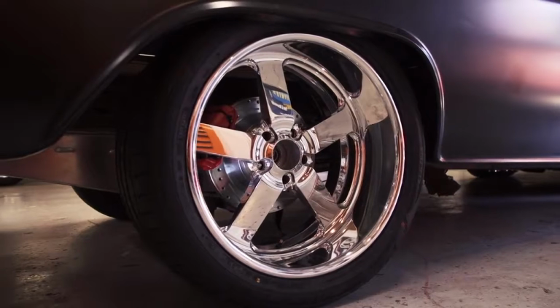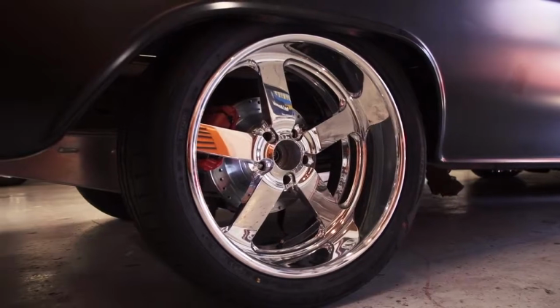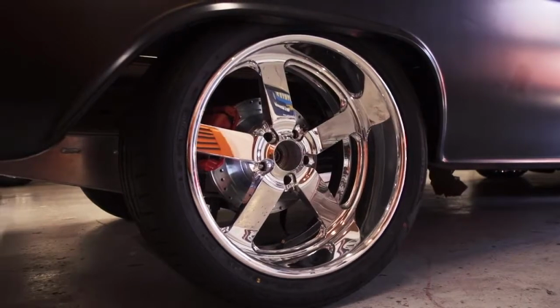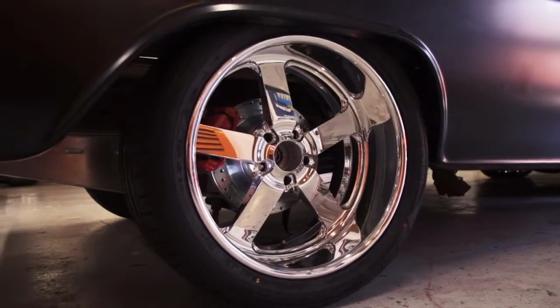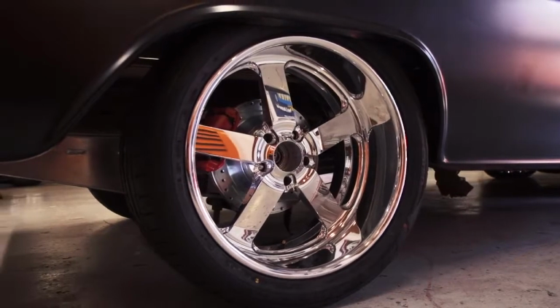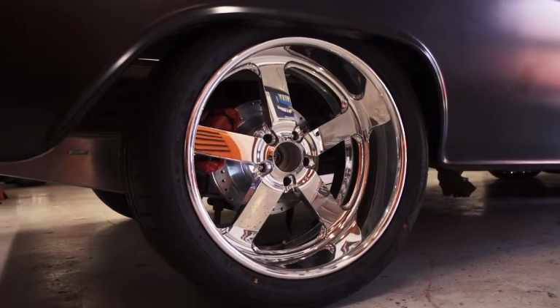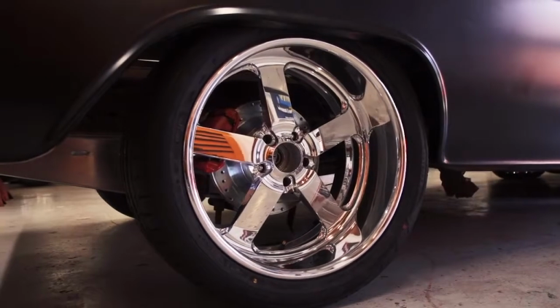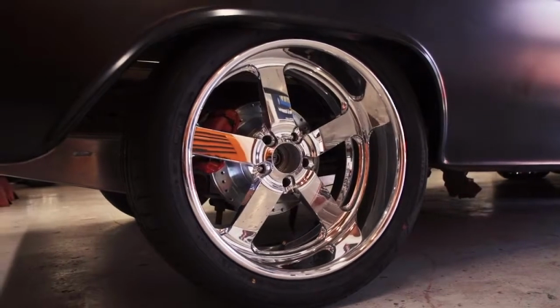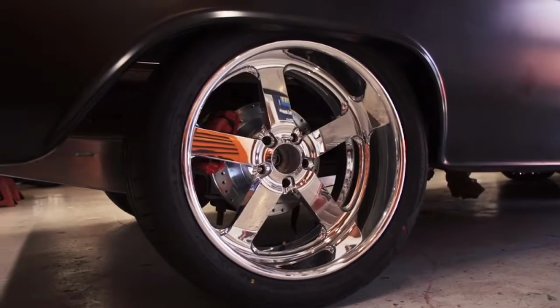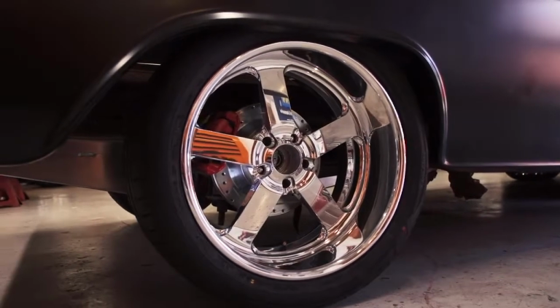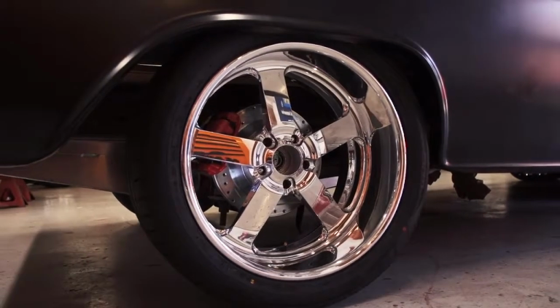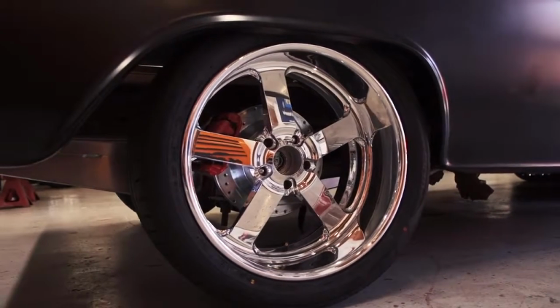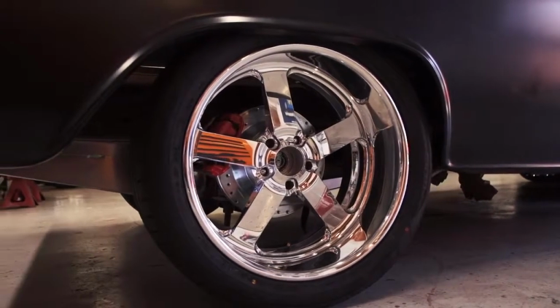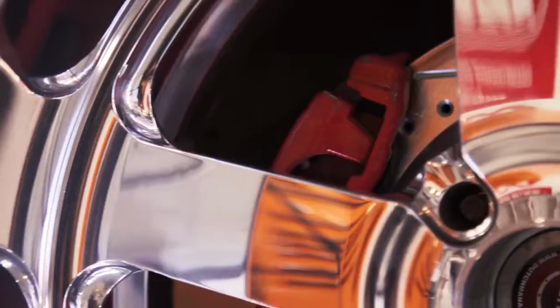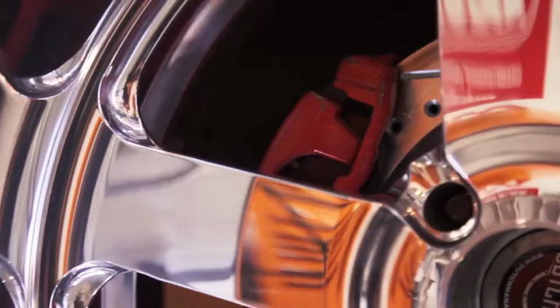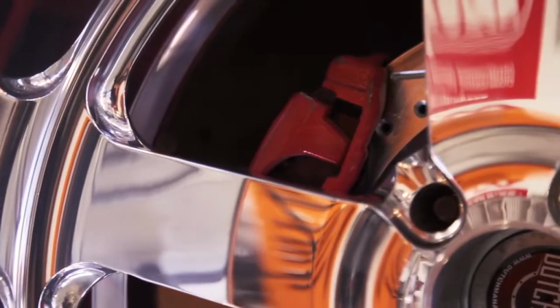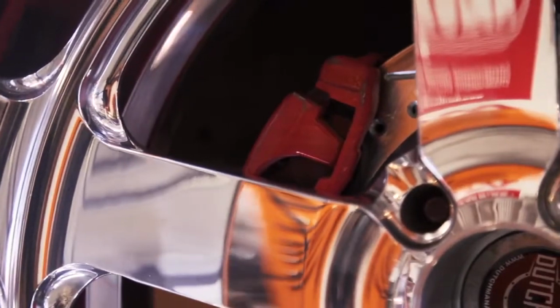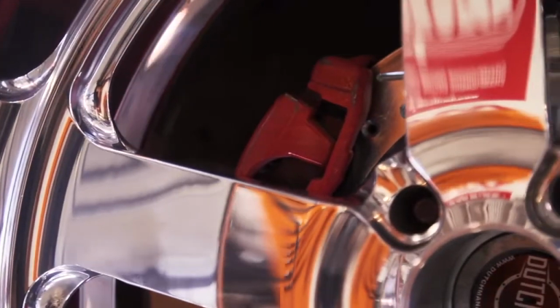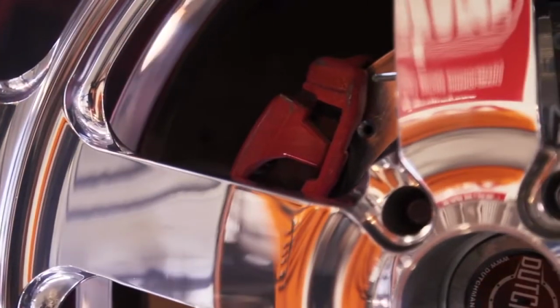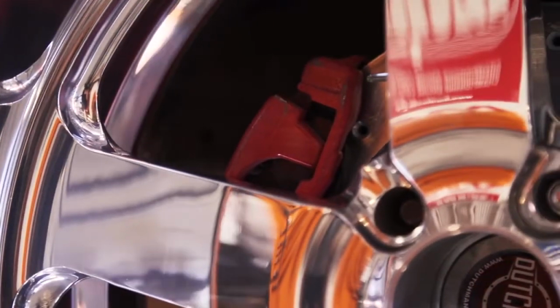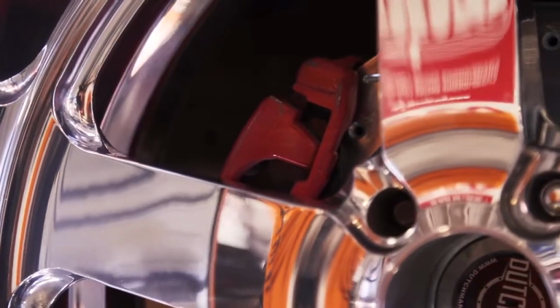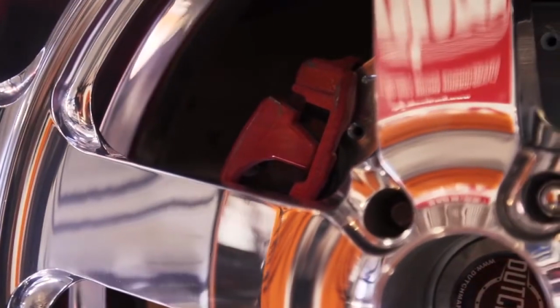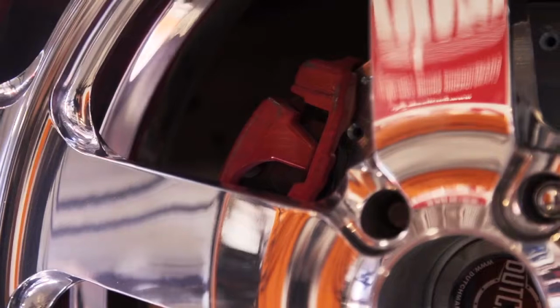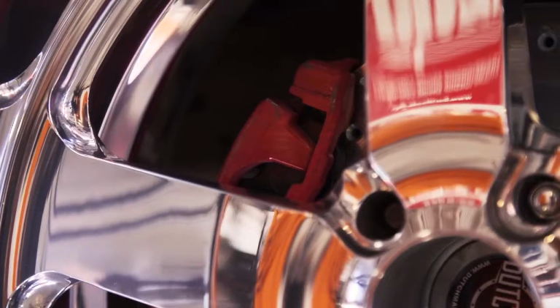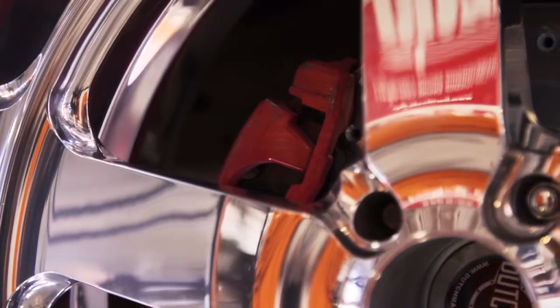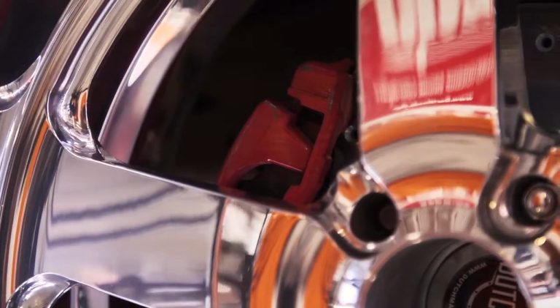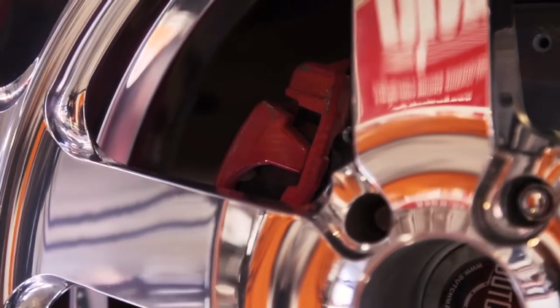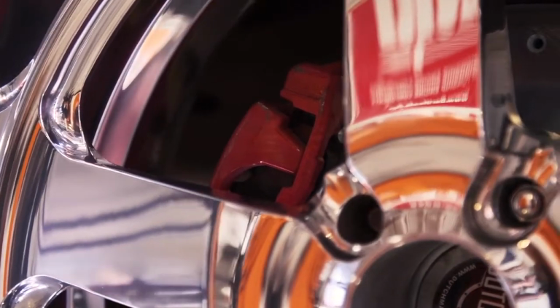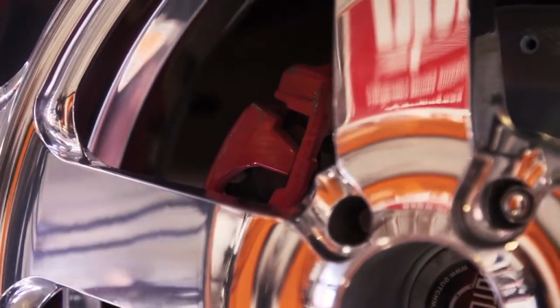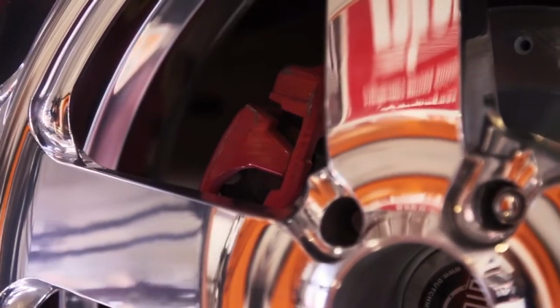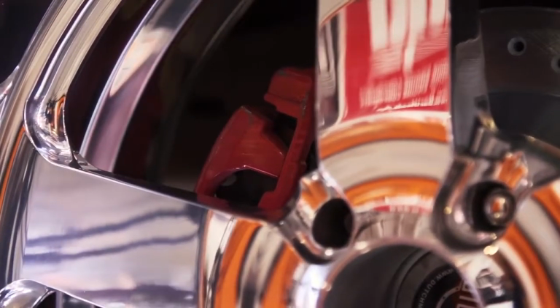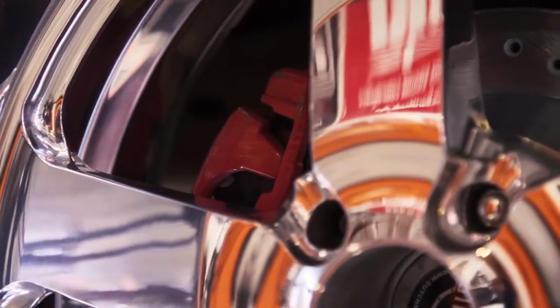The theme on the truck: we've got a red interior, a red bed, and red calipers — just something to keep it all uniform and tied together.